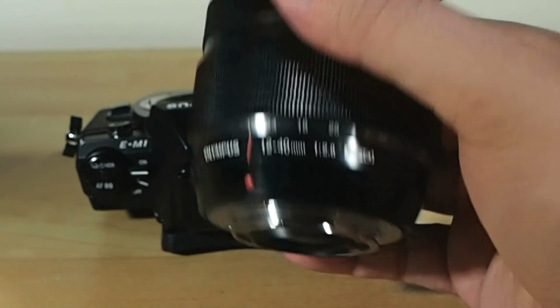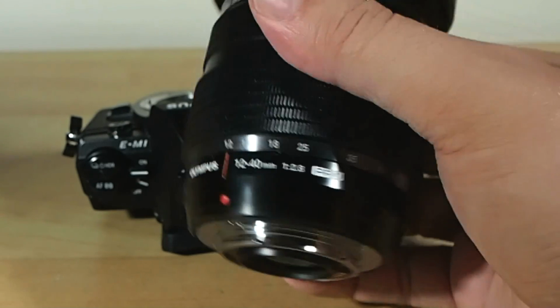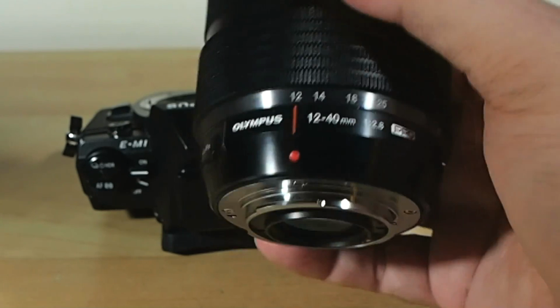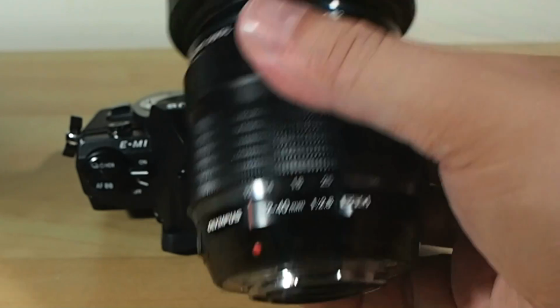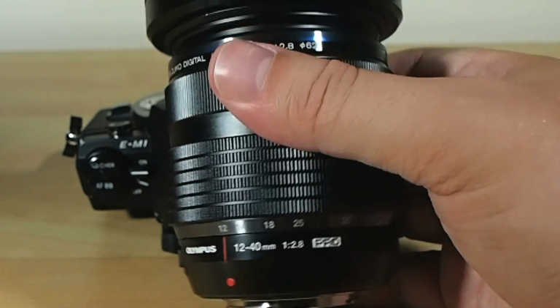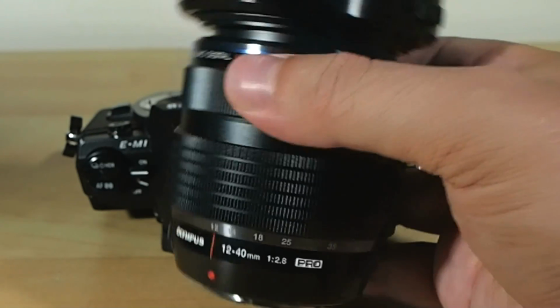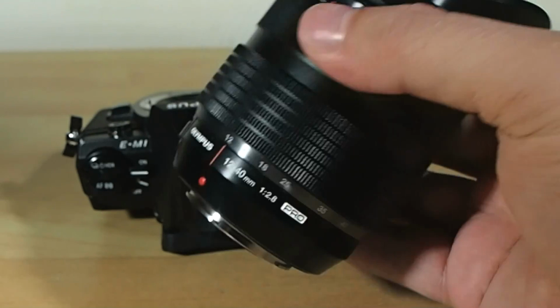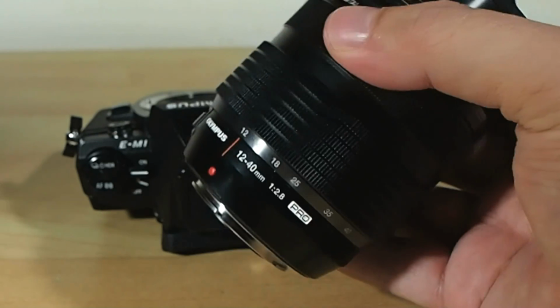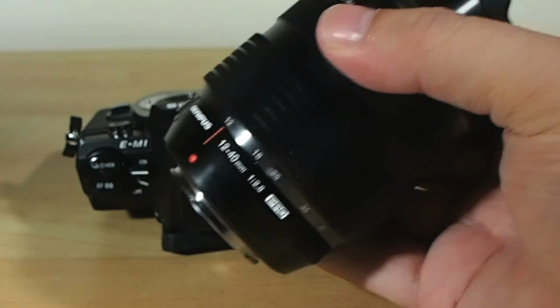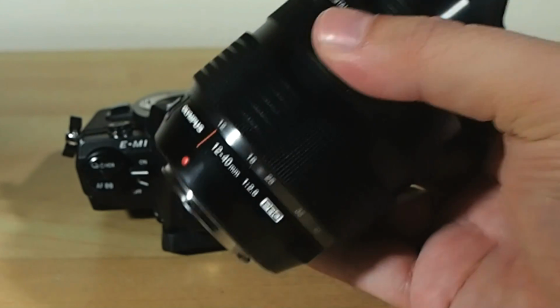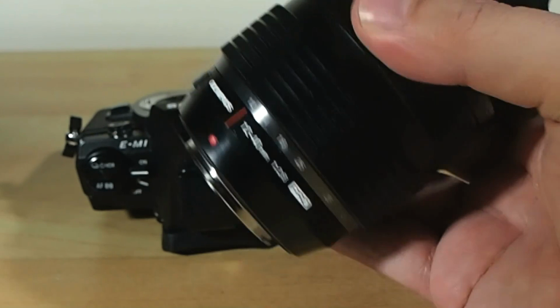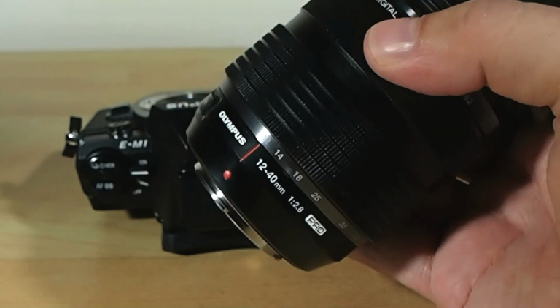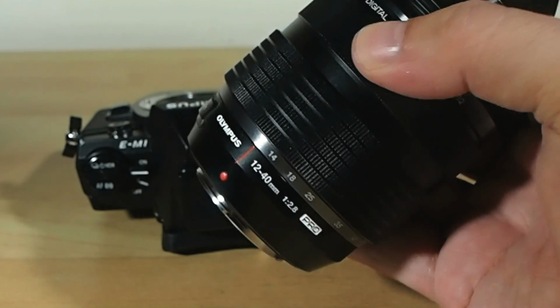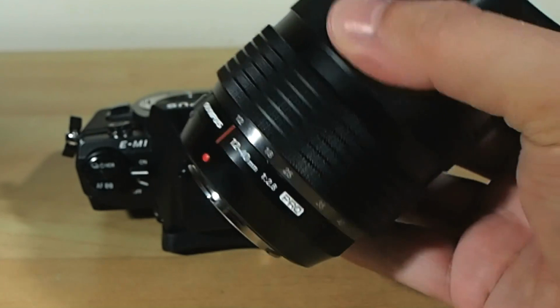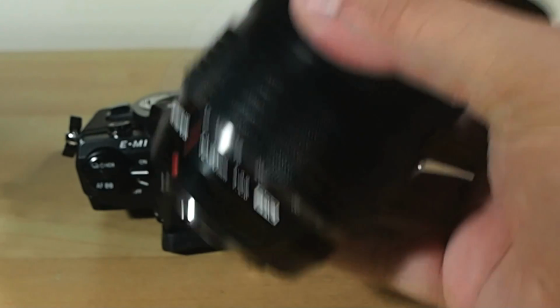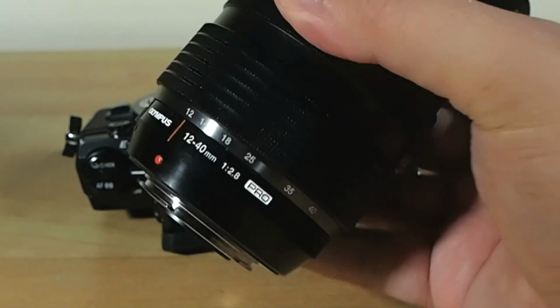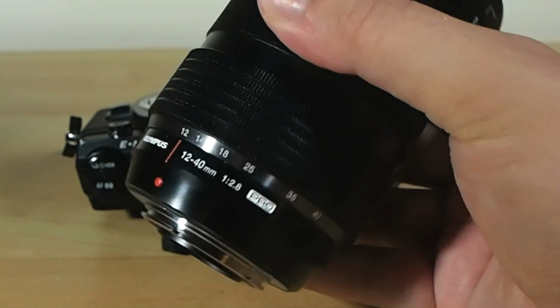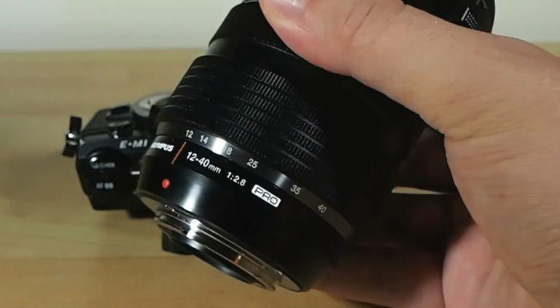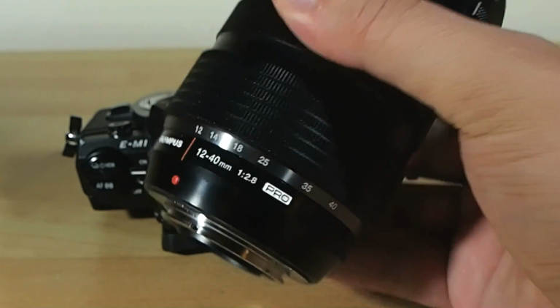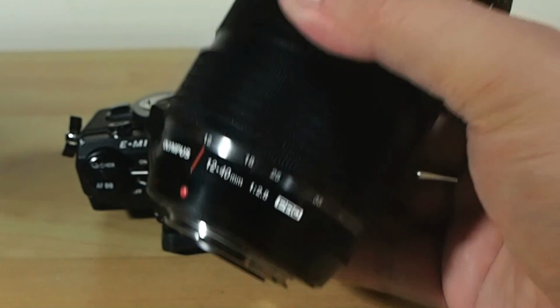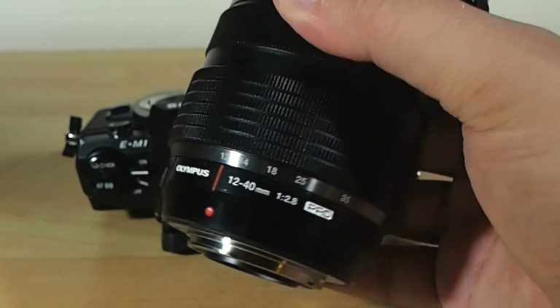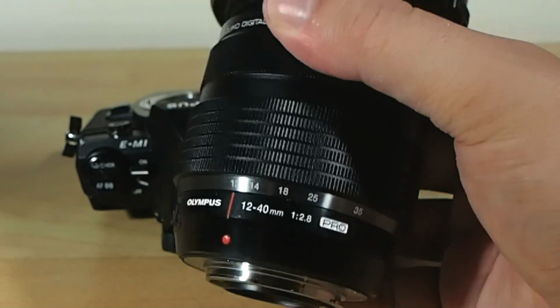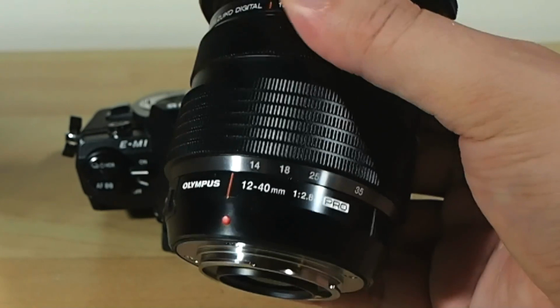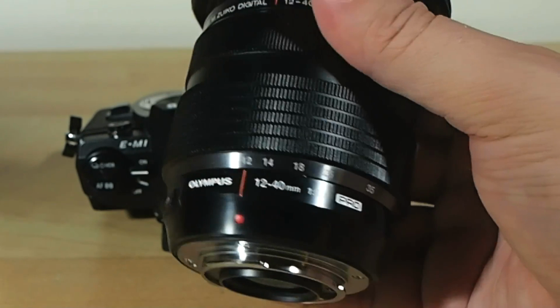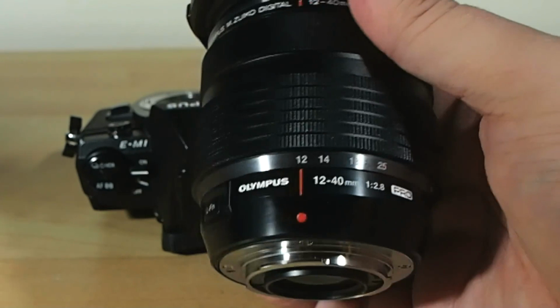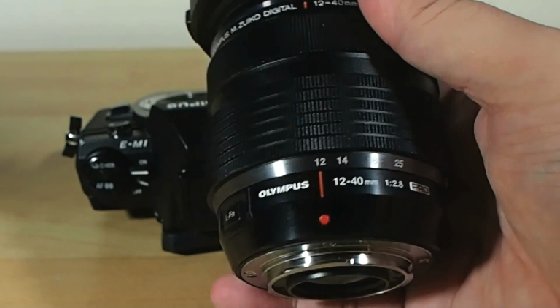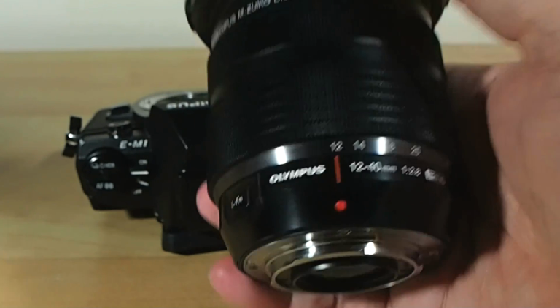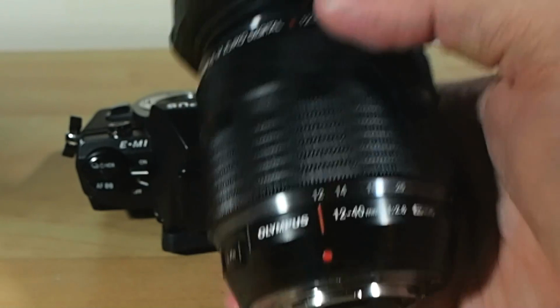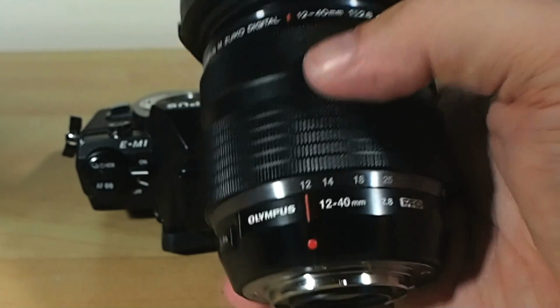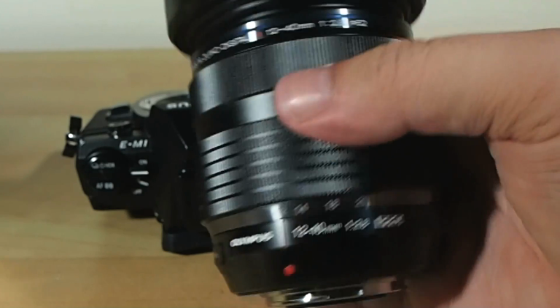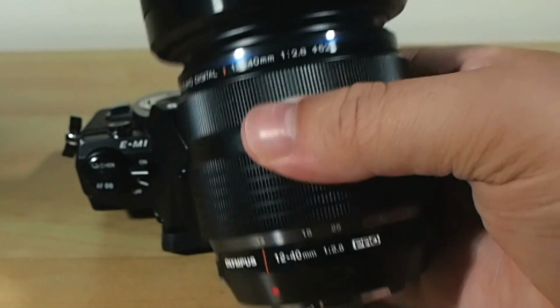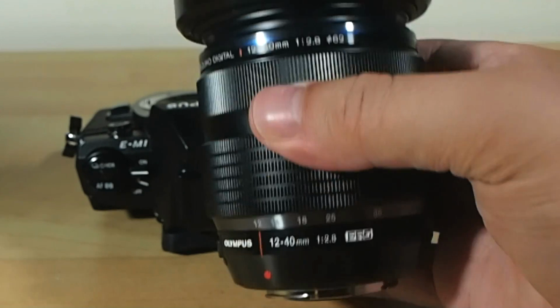In fact, for many people this may be the lens that lives on the camera almost all of the time, because it is just so flexible.